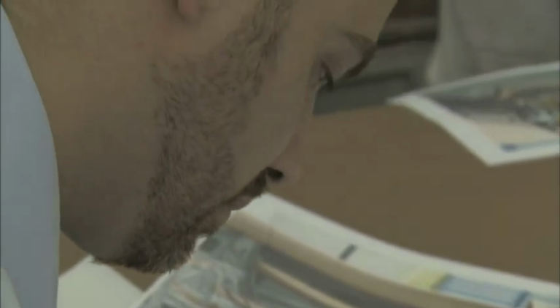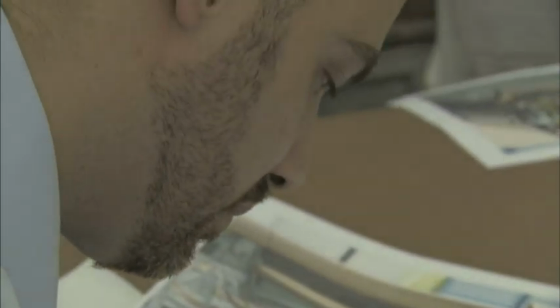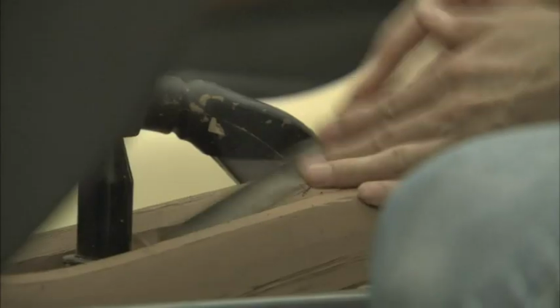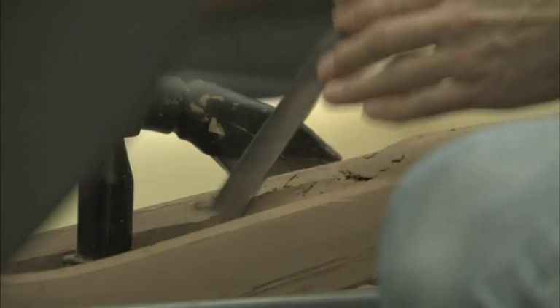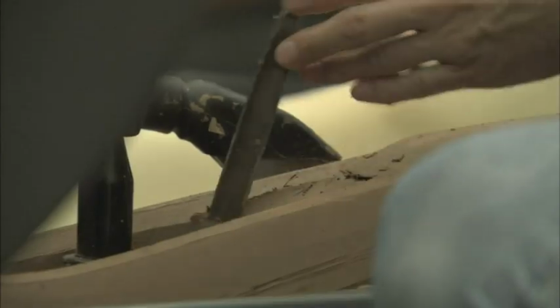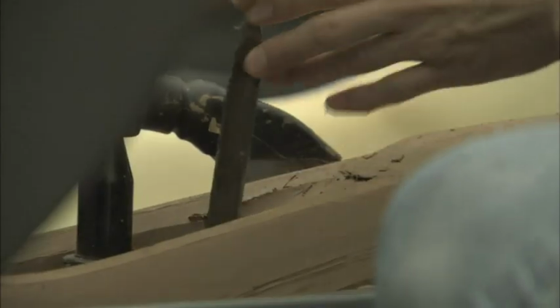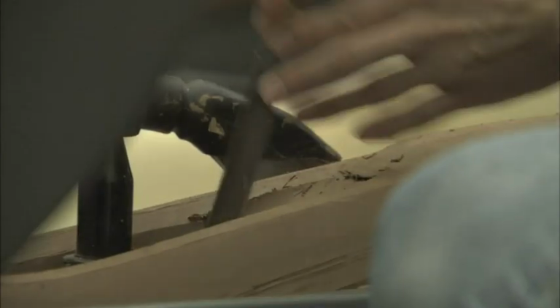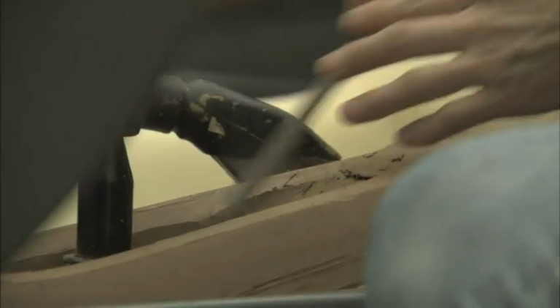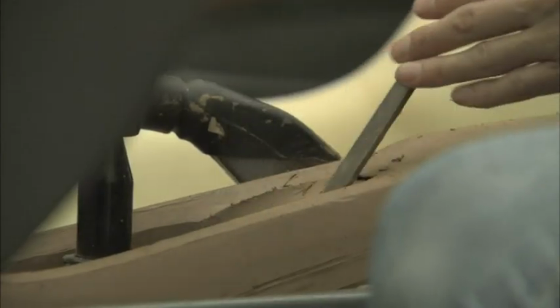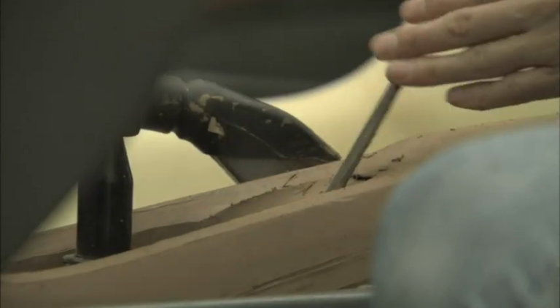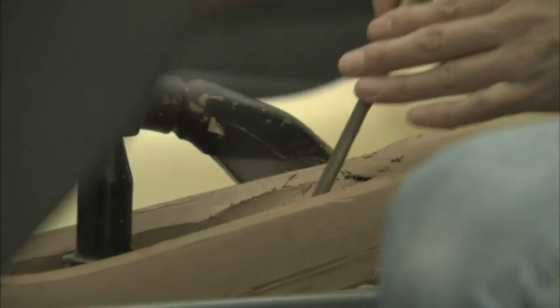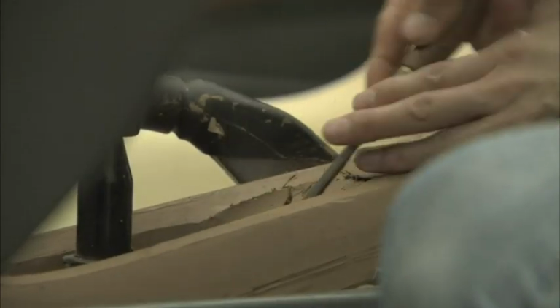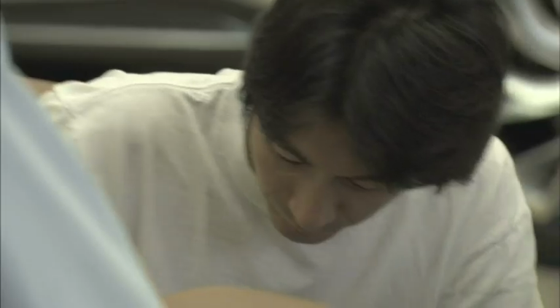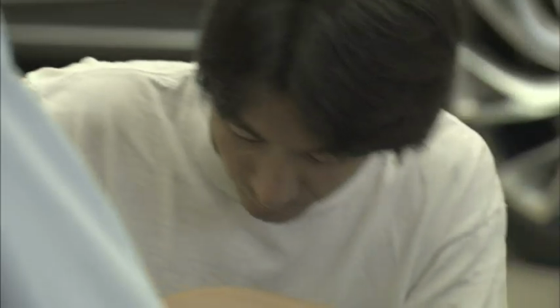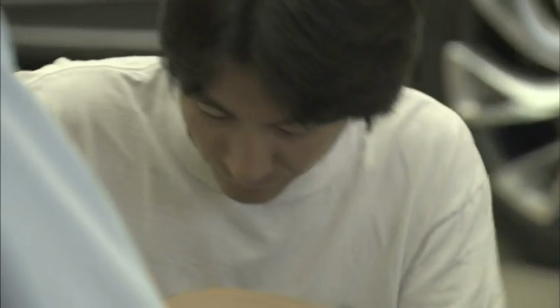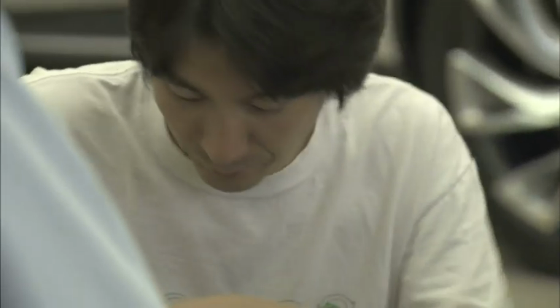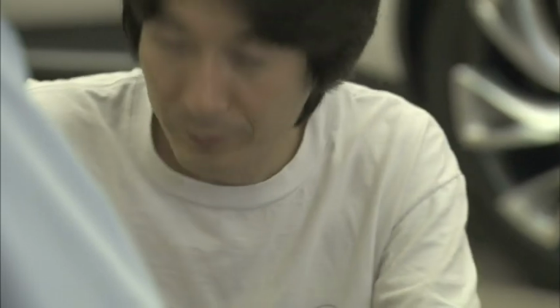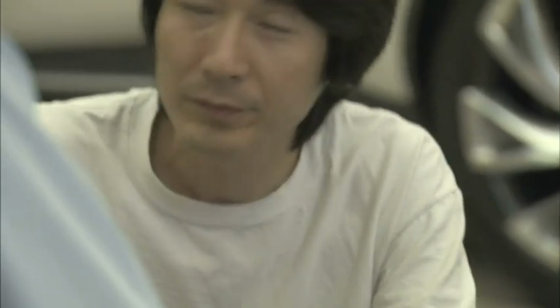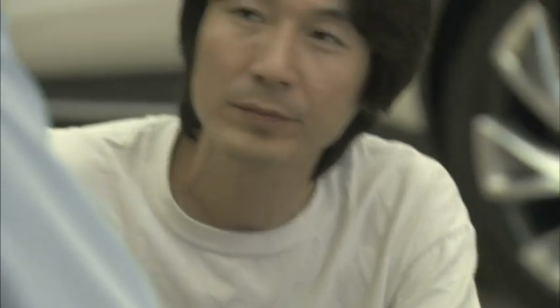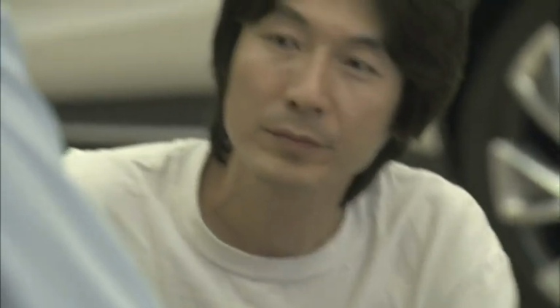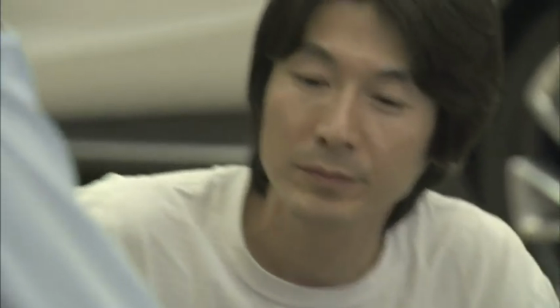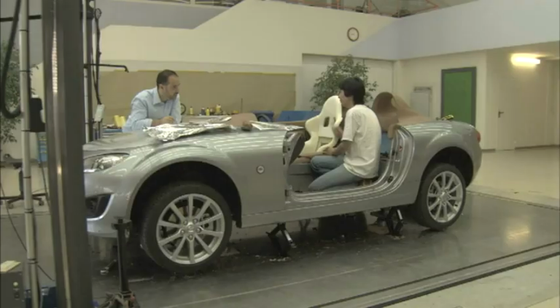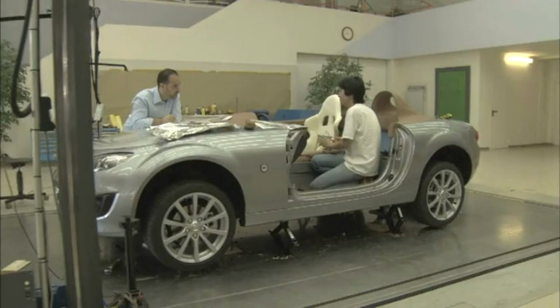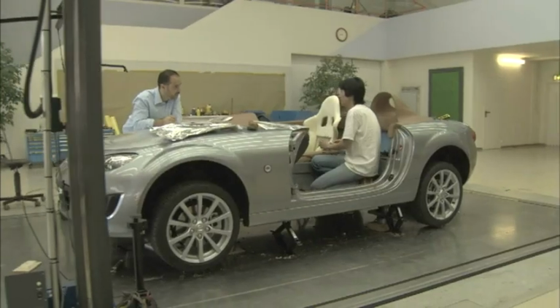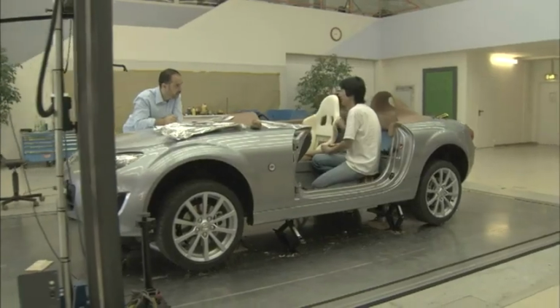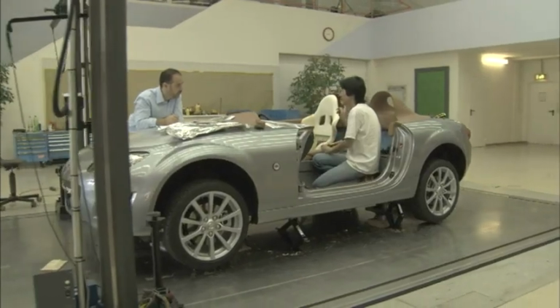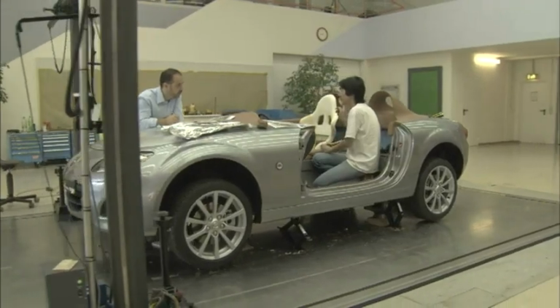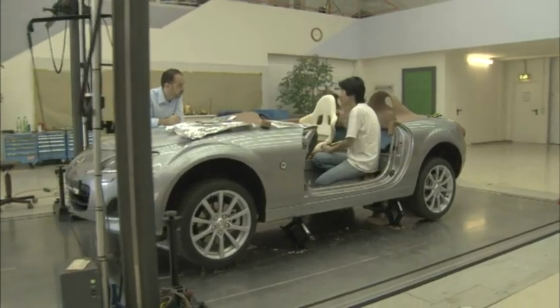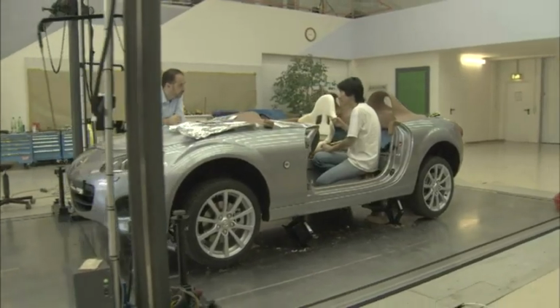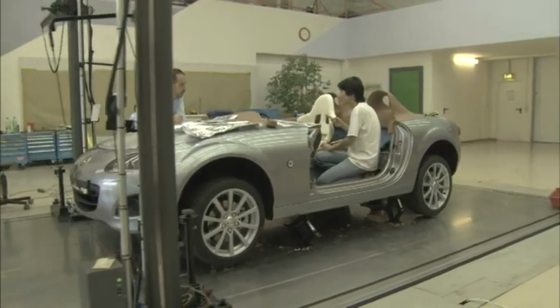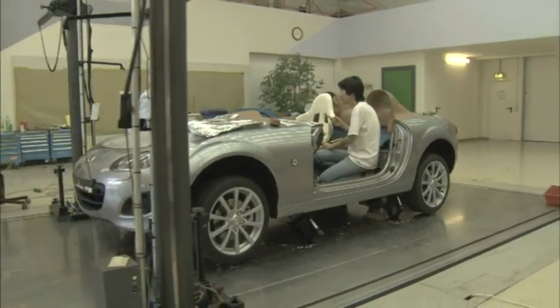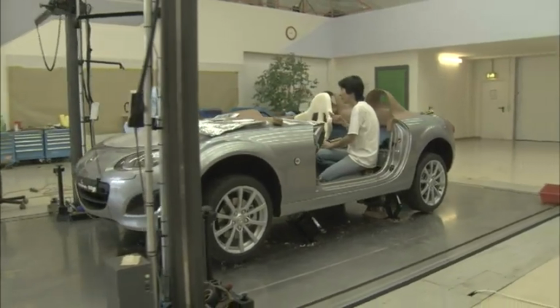Everybody talks about the lightweight open roadster, and we were thinking, well, how can we go beyond that?